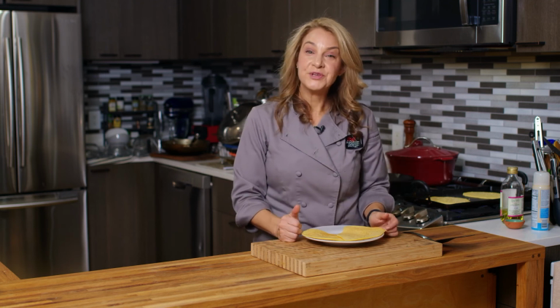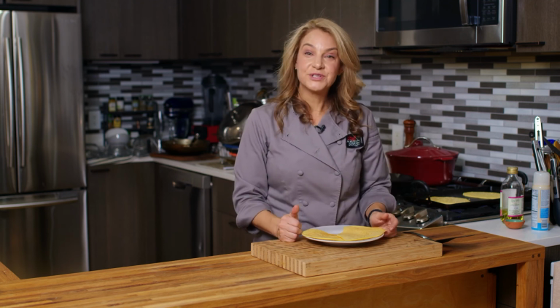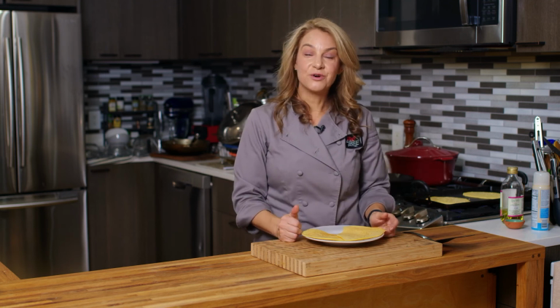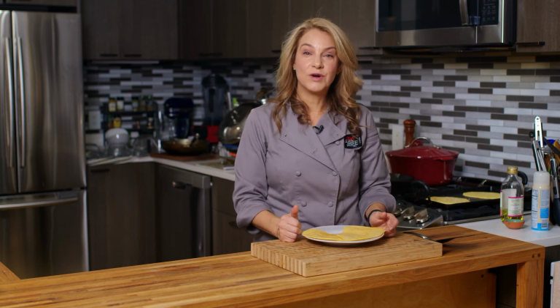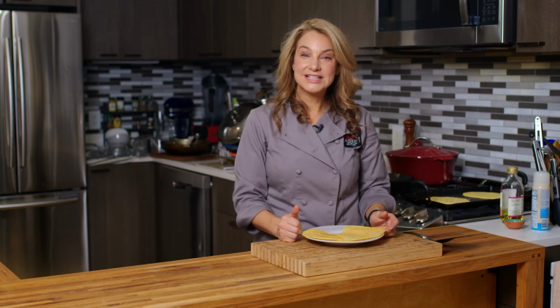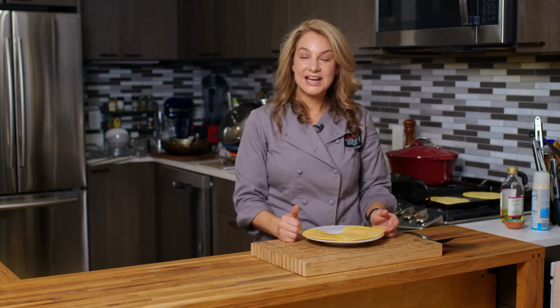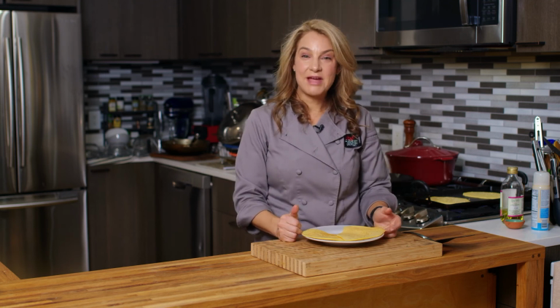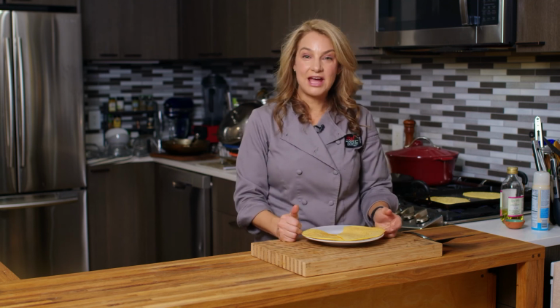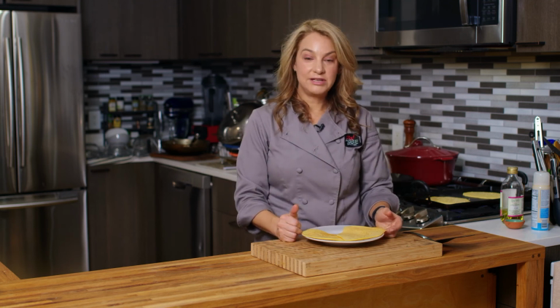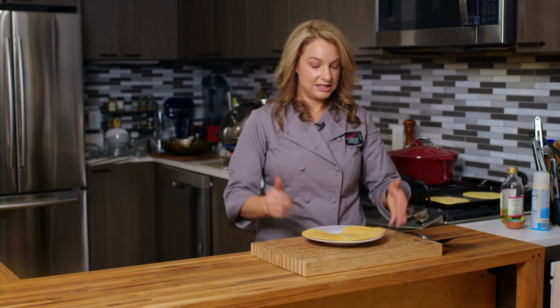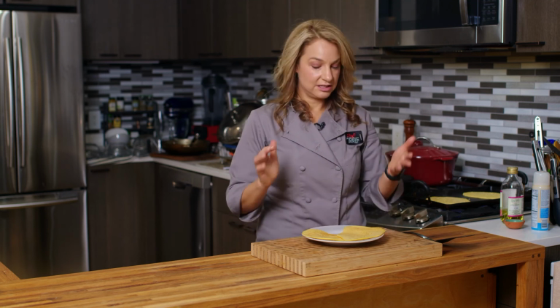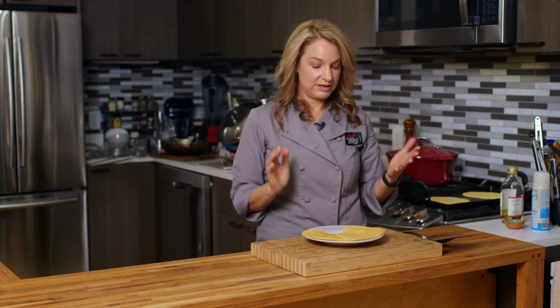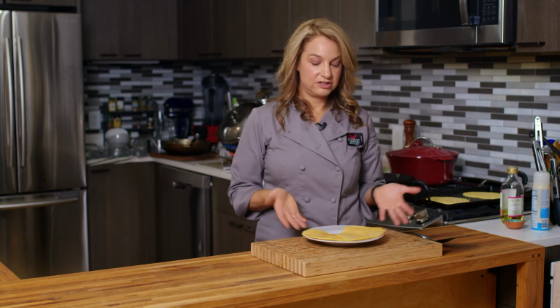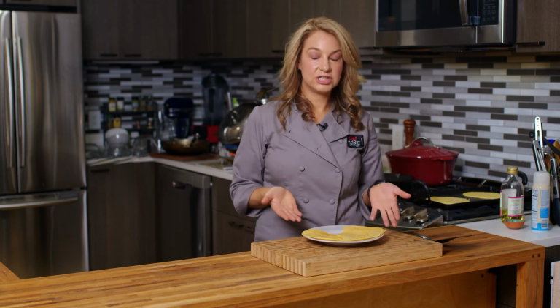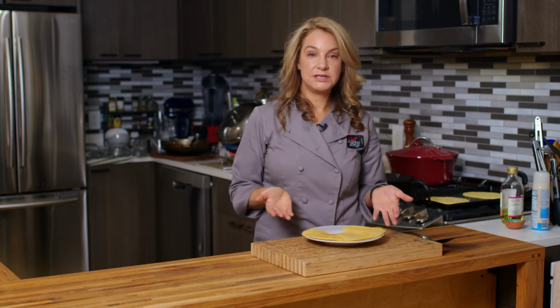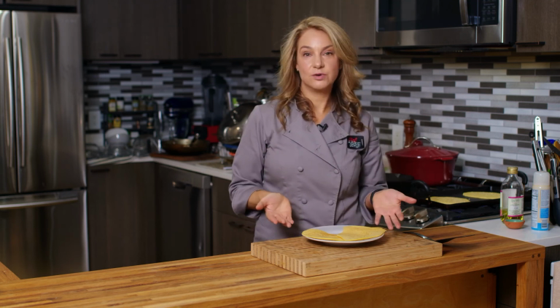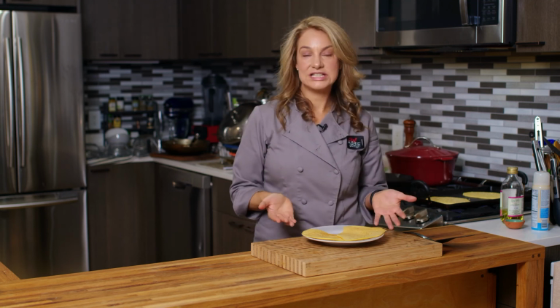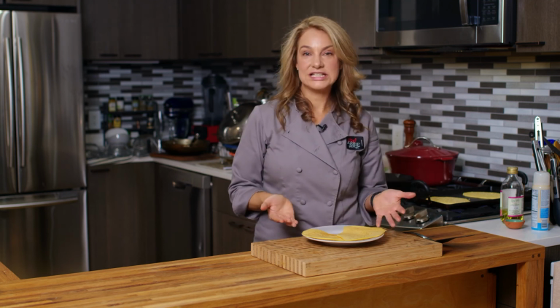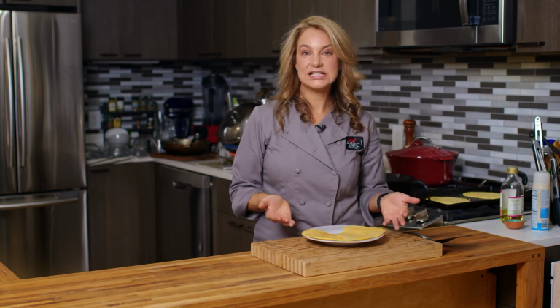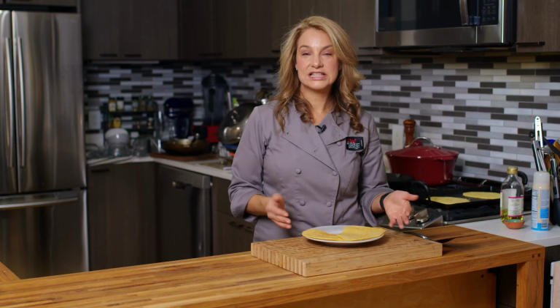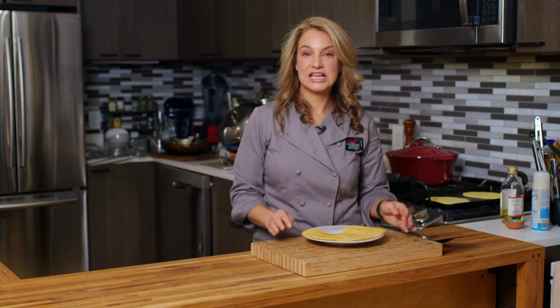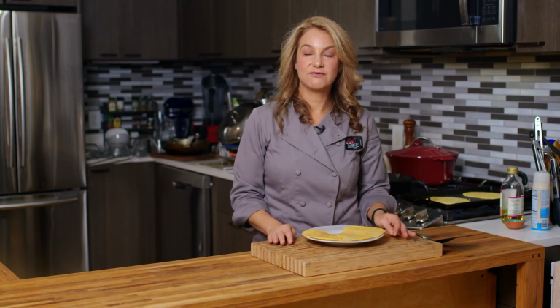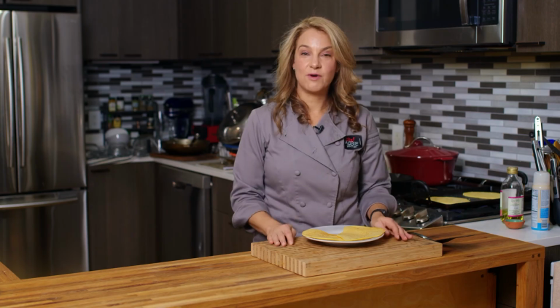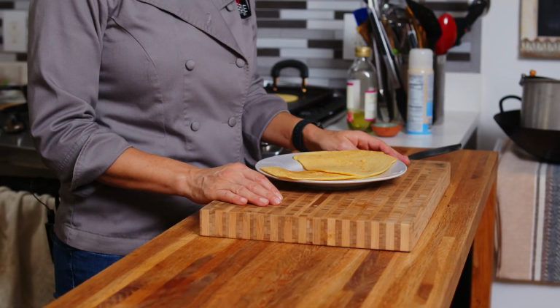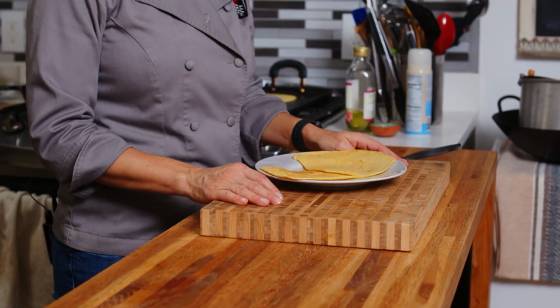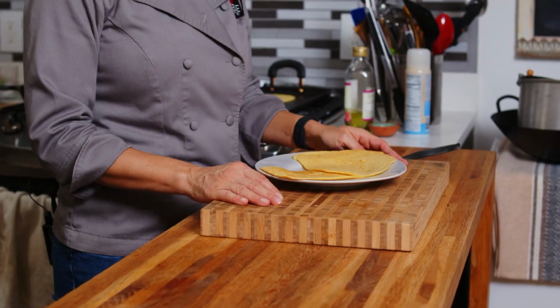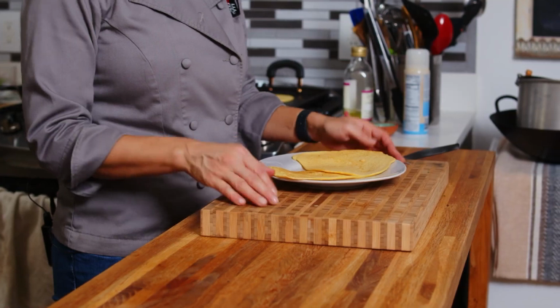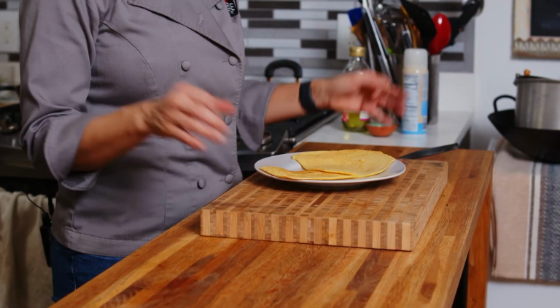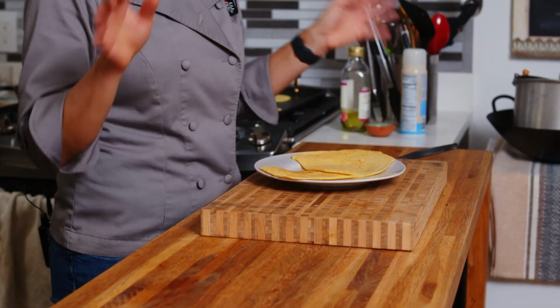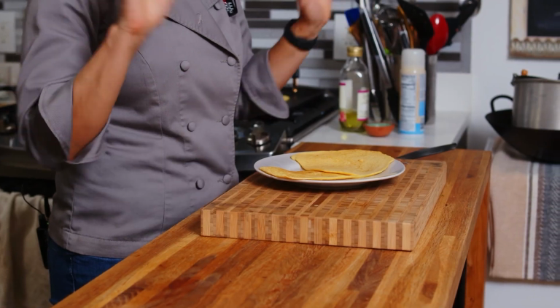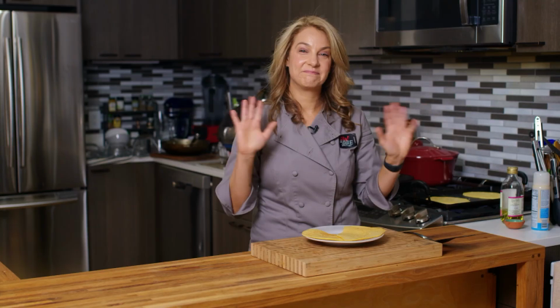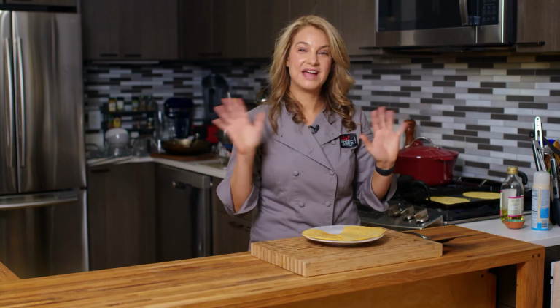Once again, I'm Abby. These are my chickpea tortillas. Thanks for watching, and we'll see you next time. Bye.